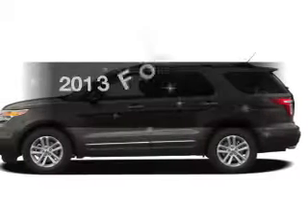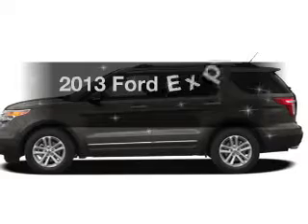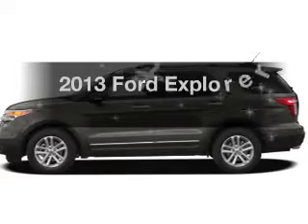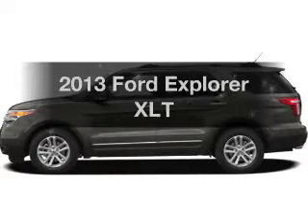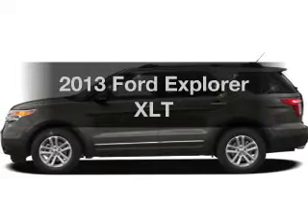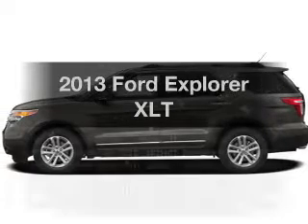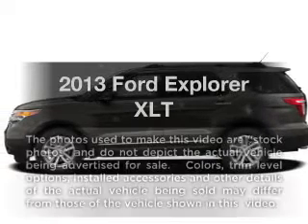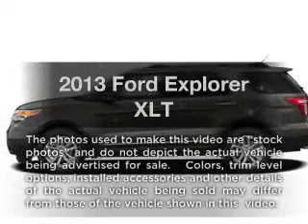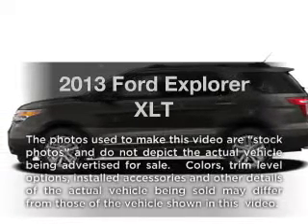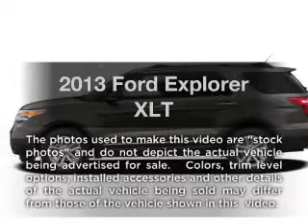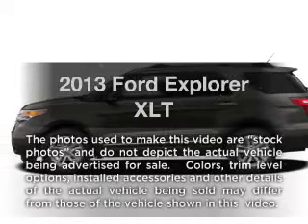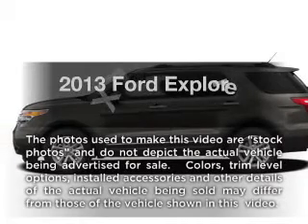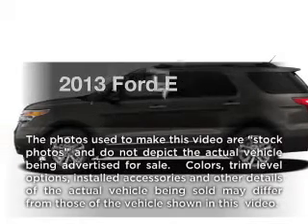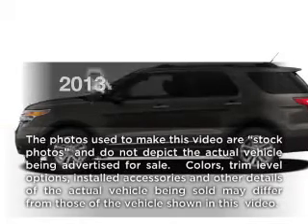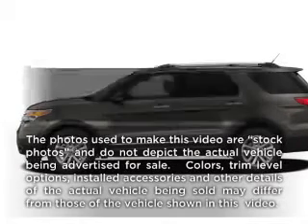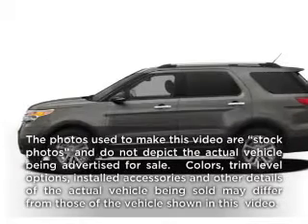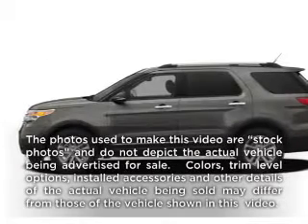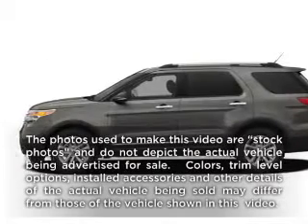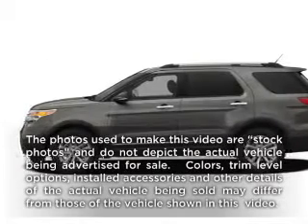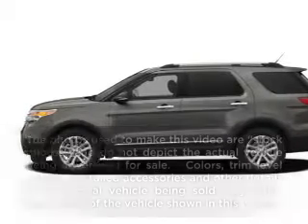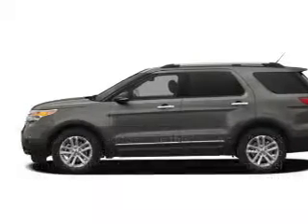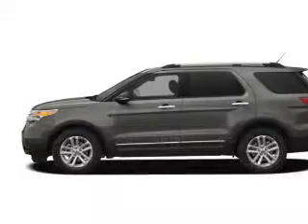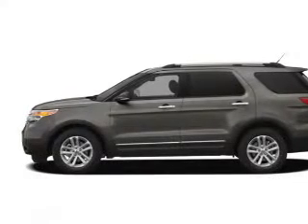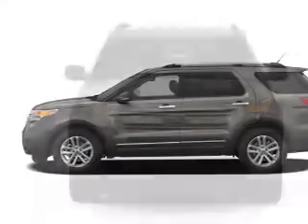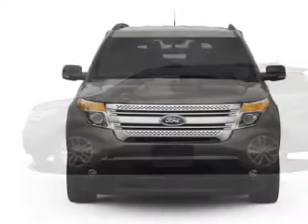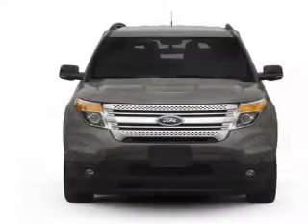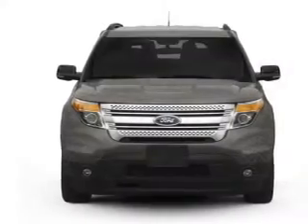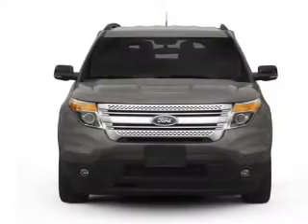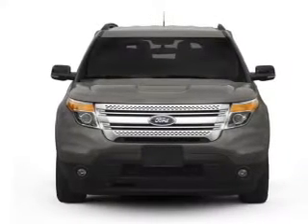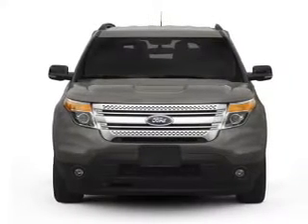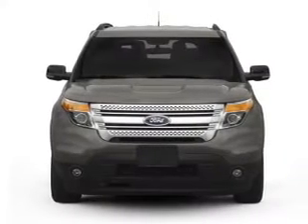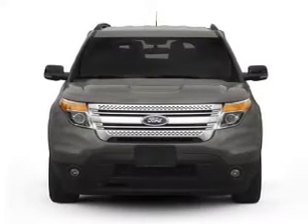Introducing the 2013 Ford Explorer. If you're looking for a first-rate auto, this one could be yours today.